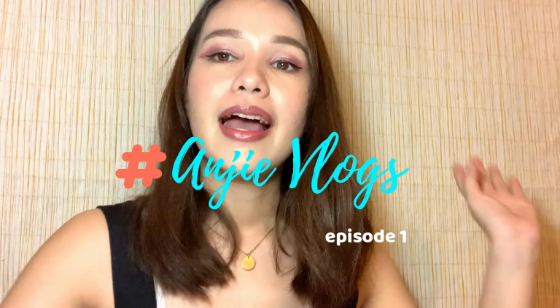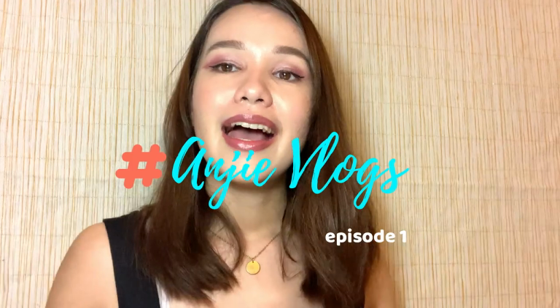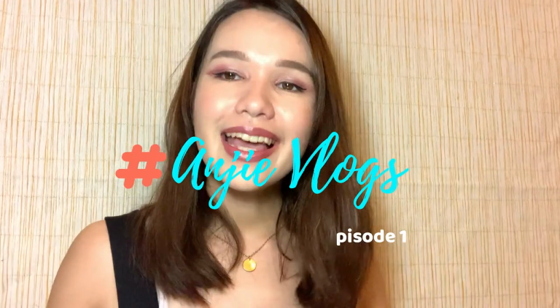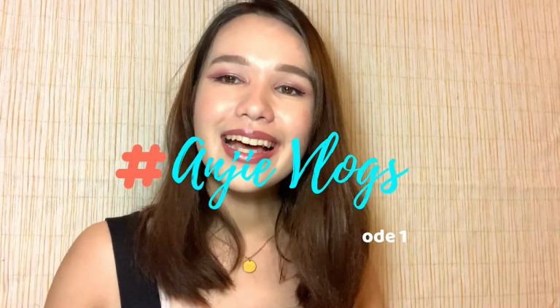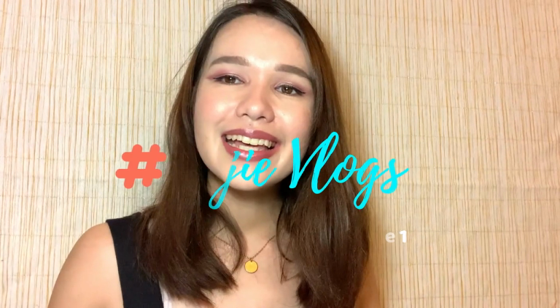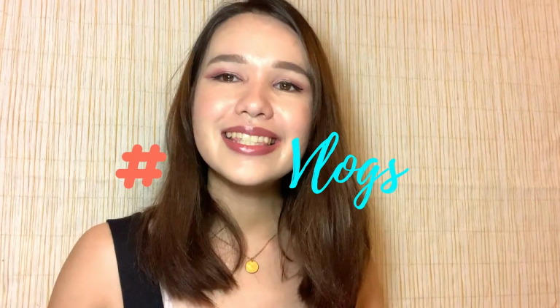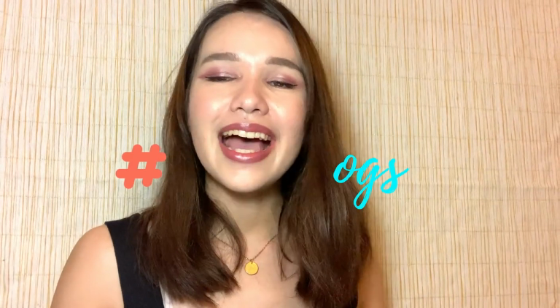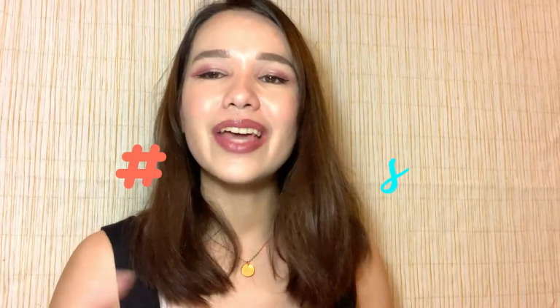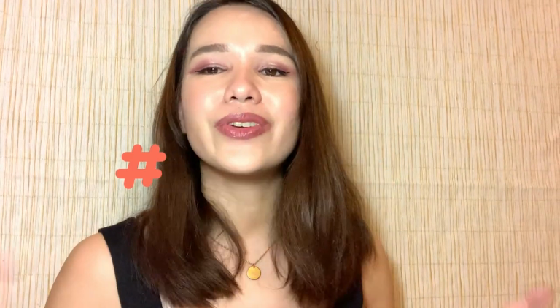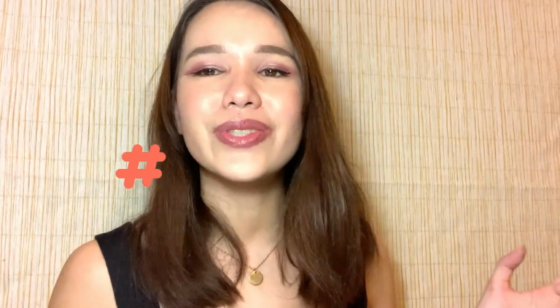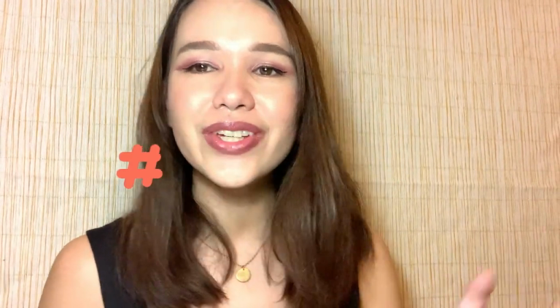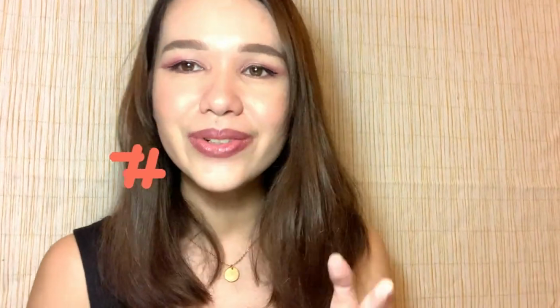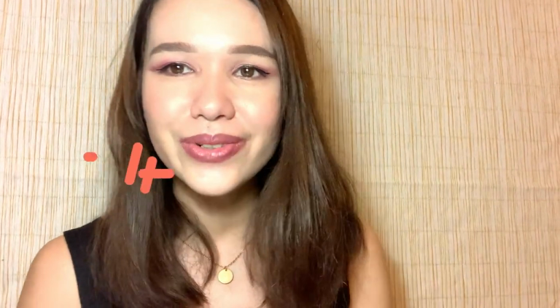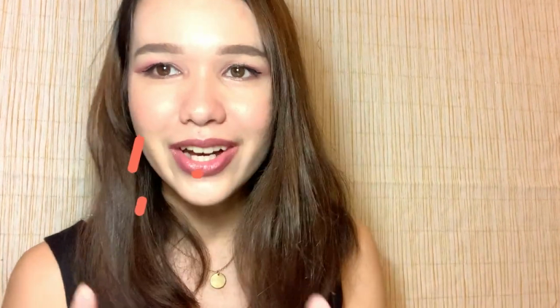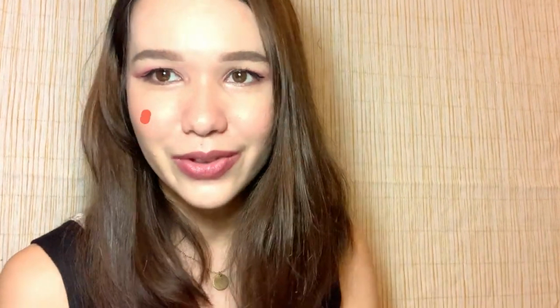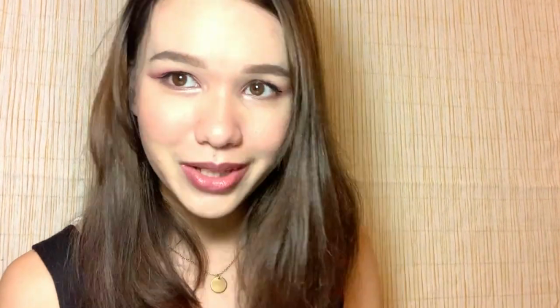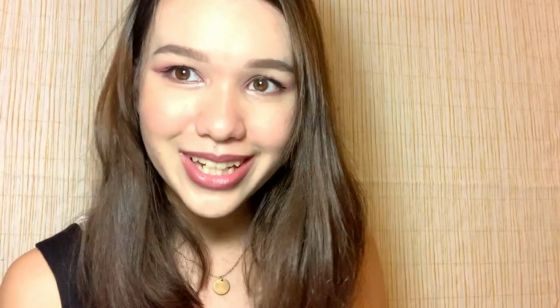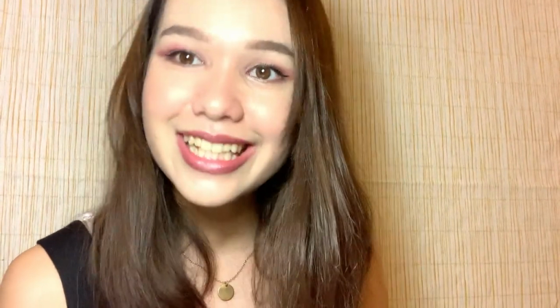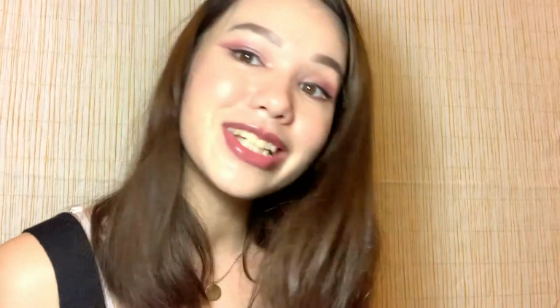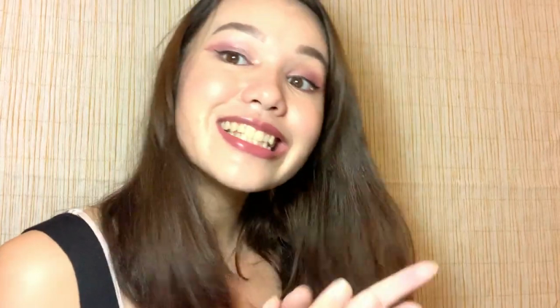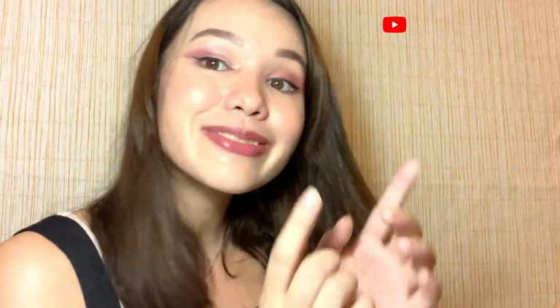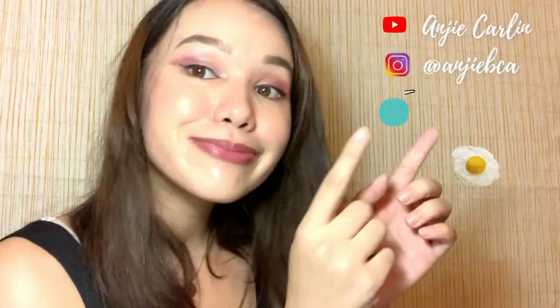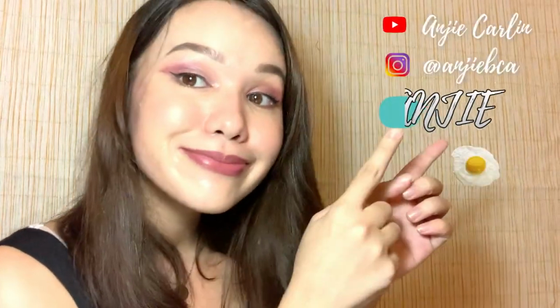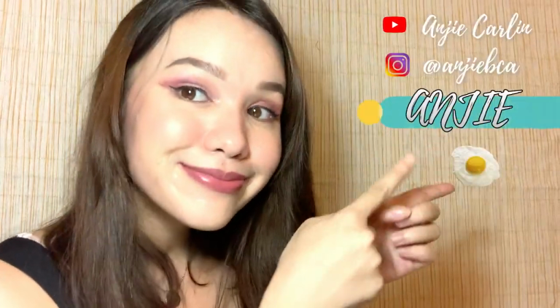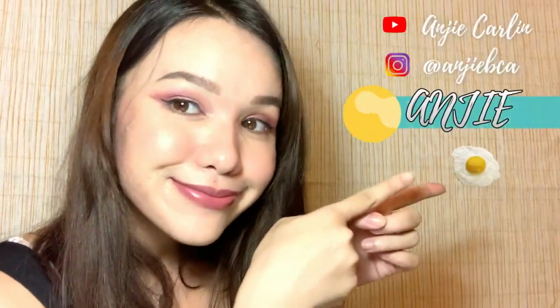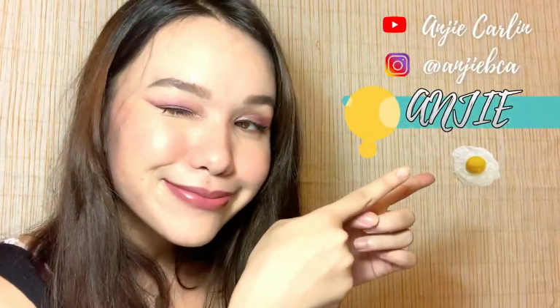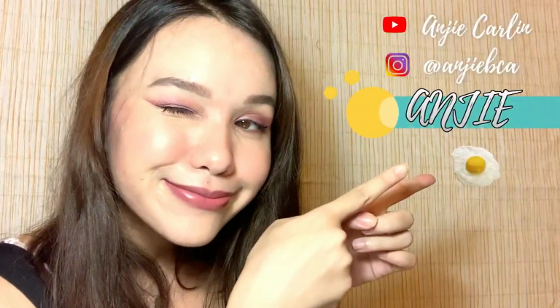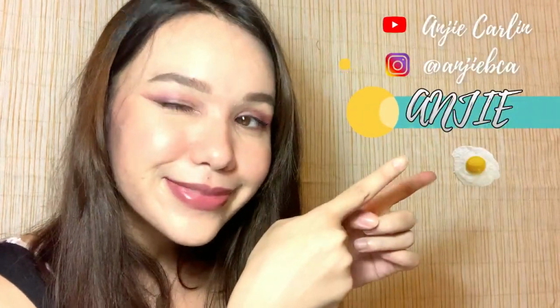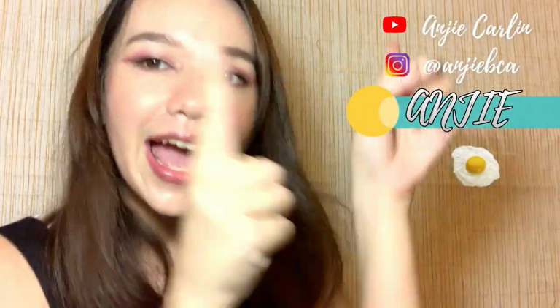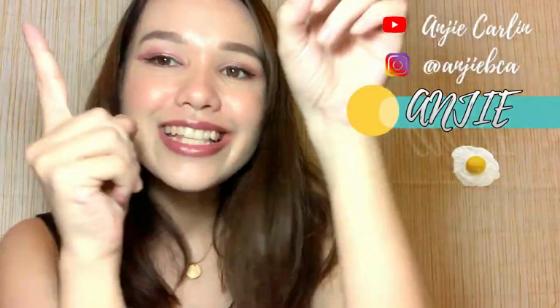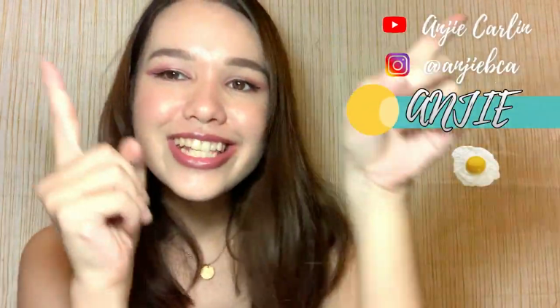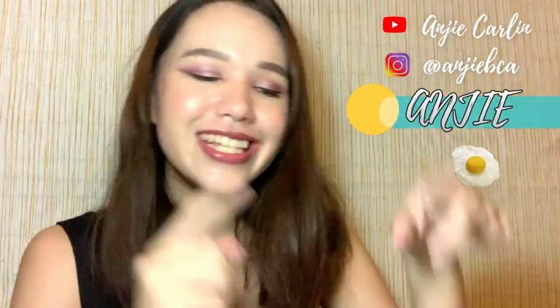Hi guys! Hi! For those of you who do not know me, my name is Anjie.